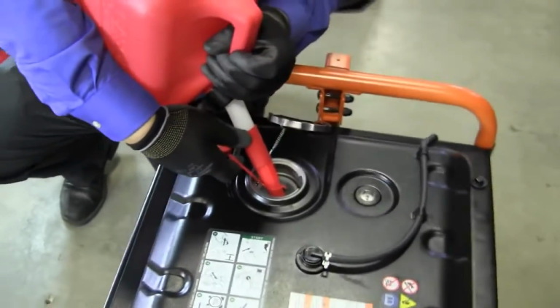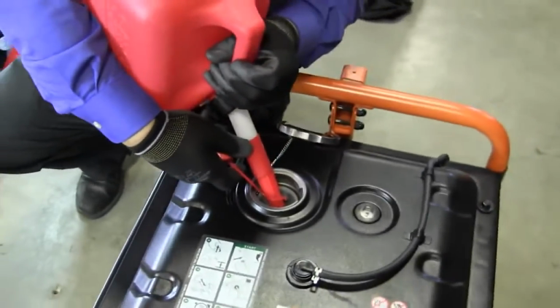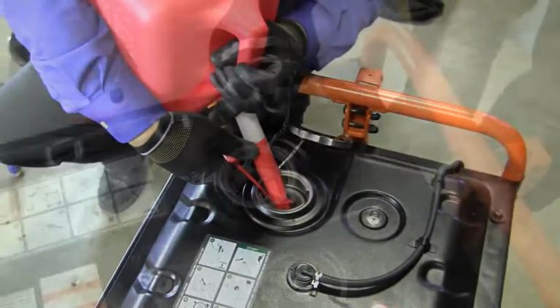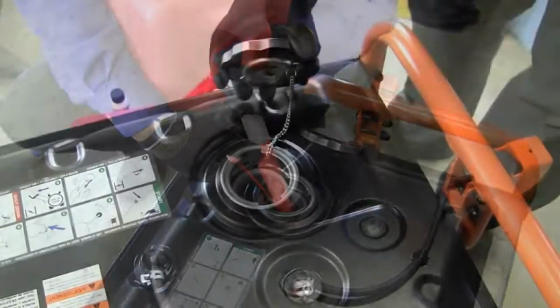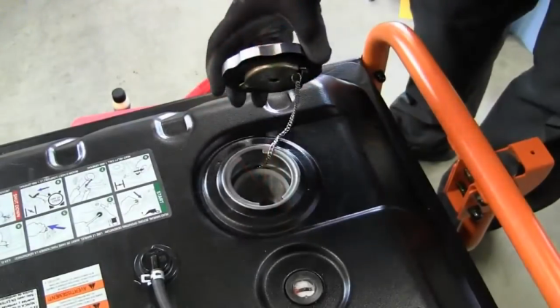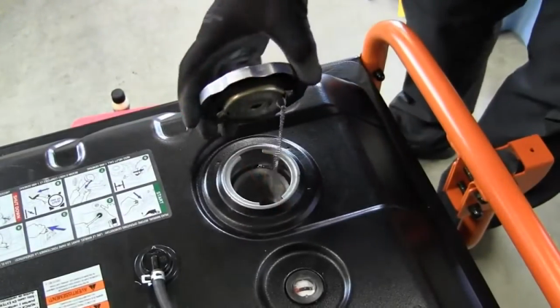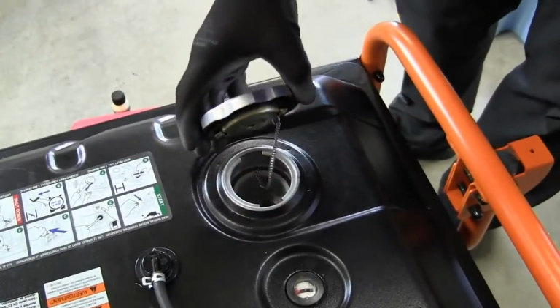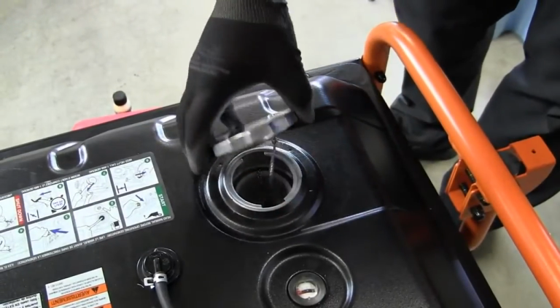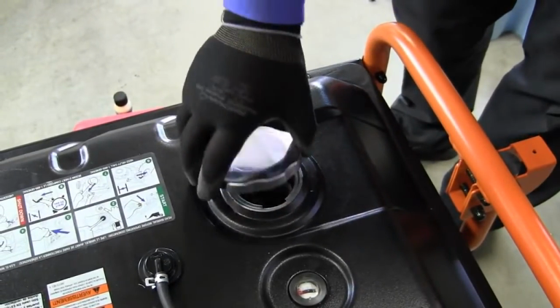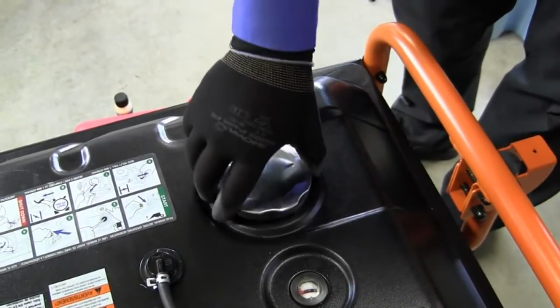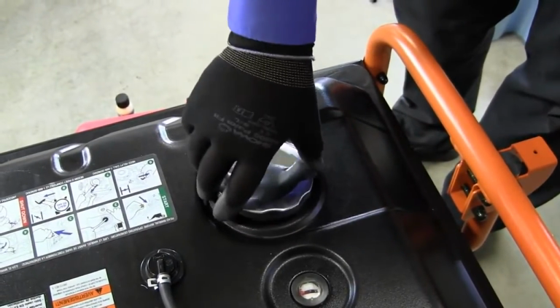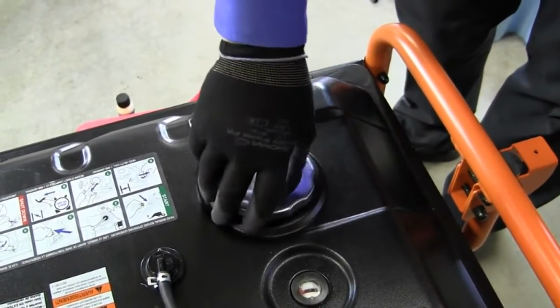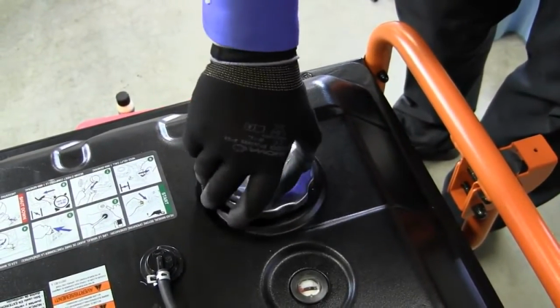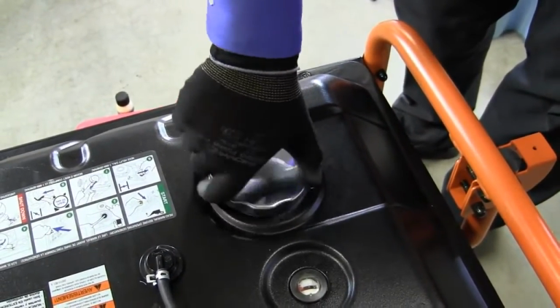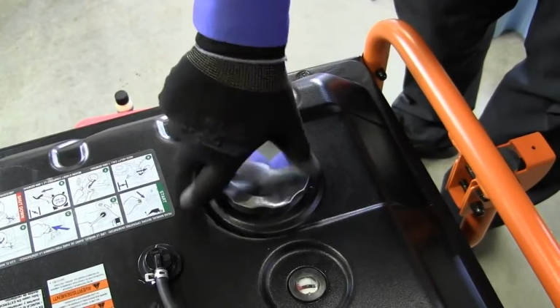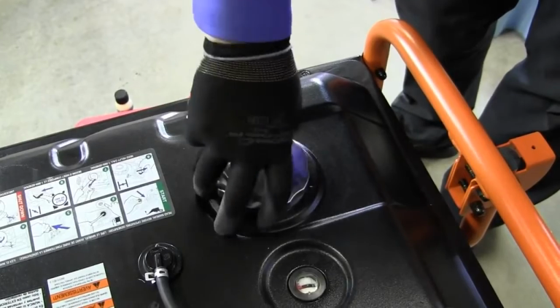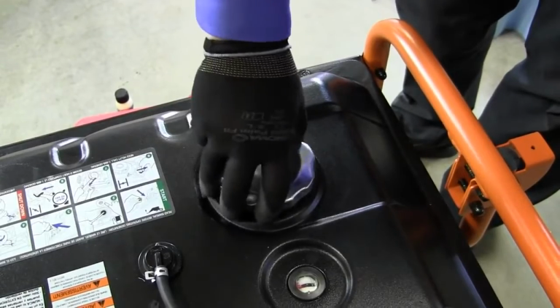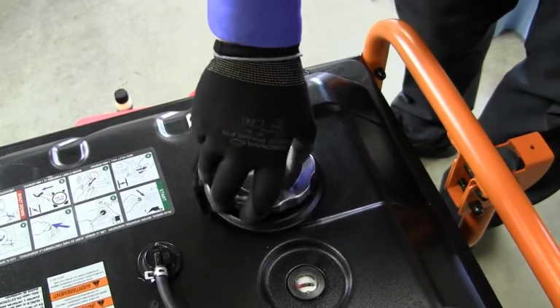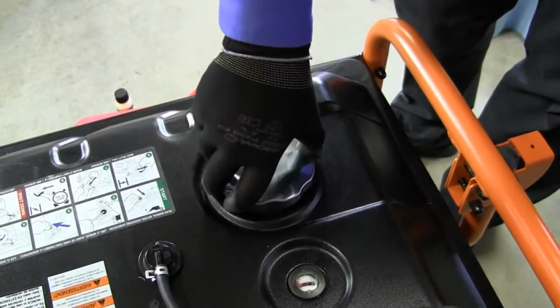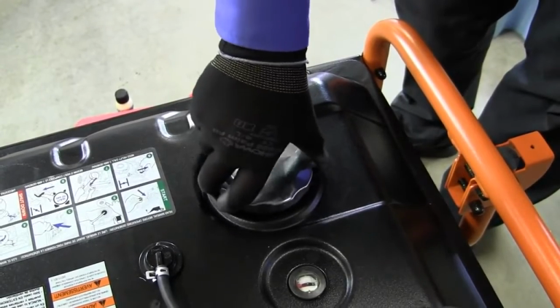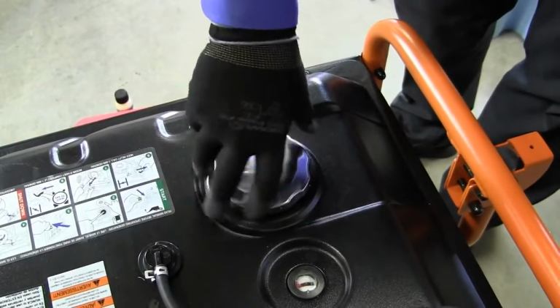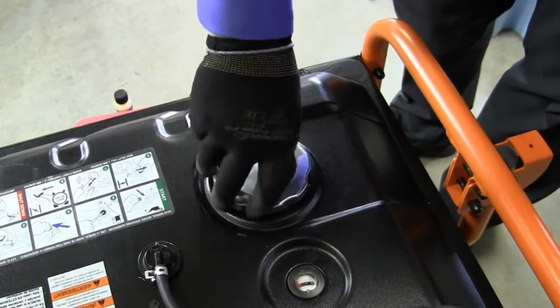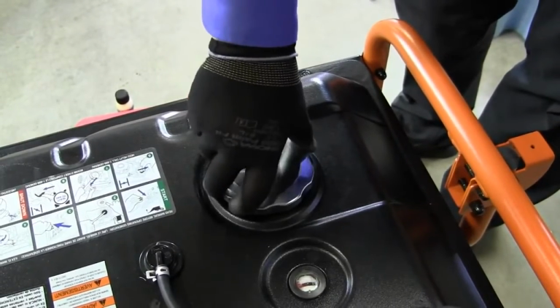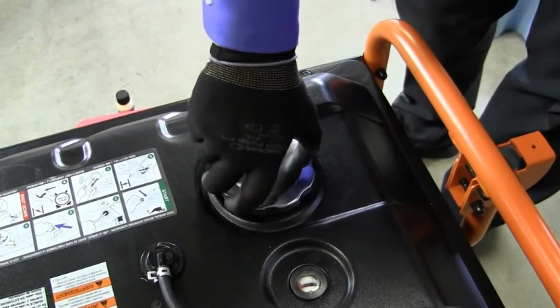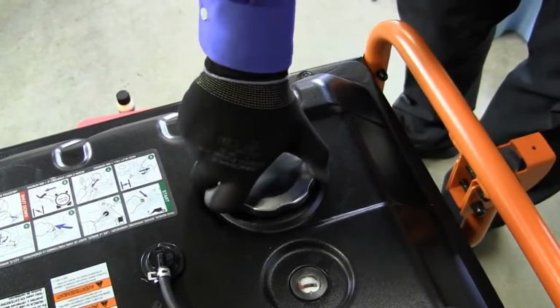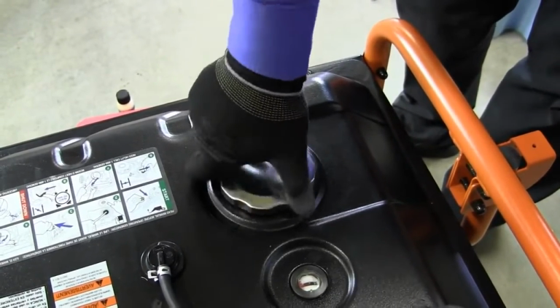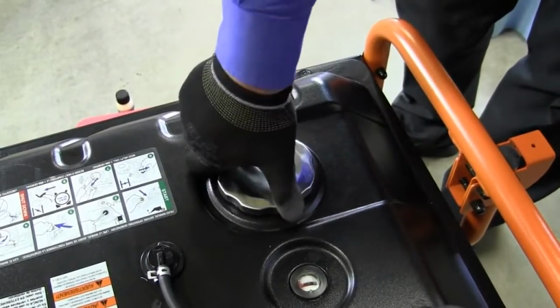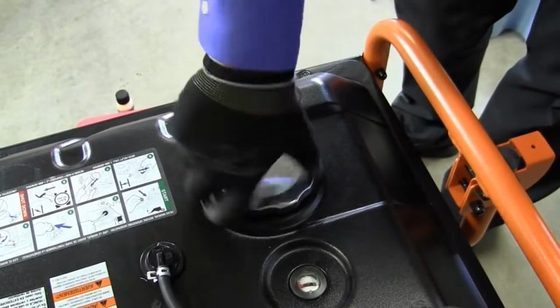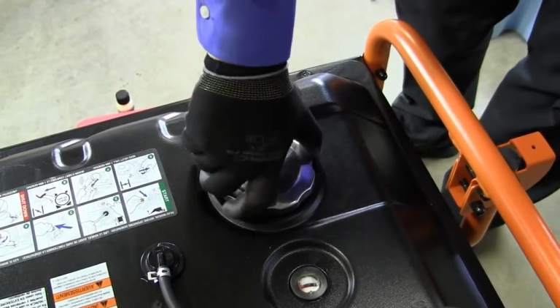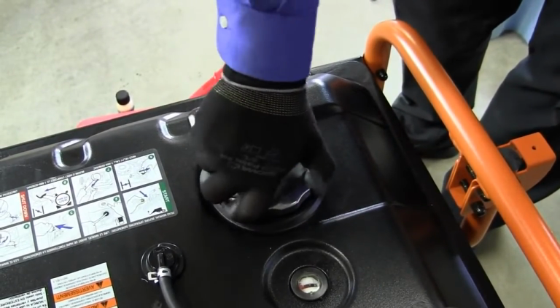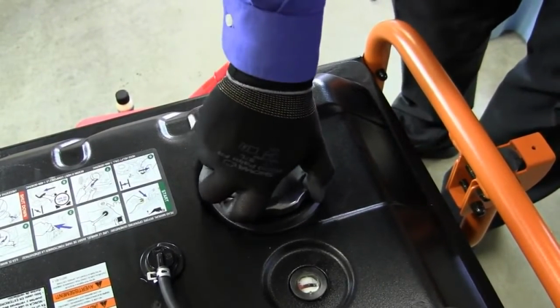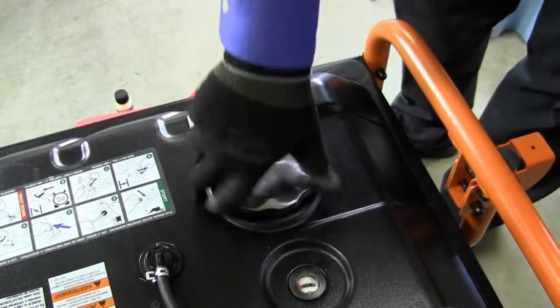Be careful not to overfill the tank. Once the tank is filled, restore the cap and then wipe up any spilled gas.